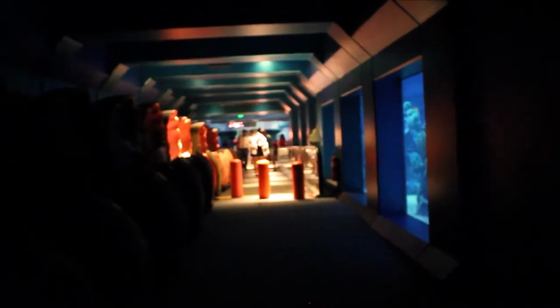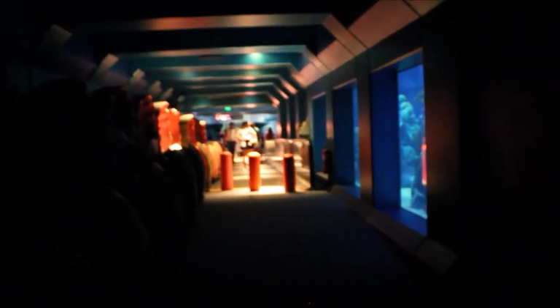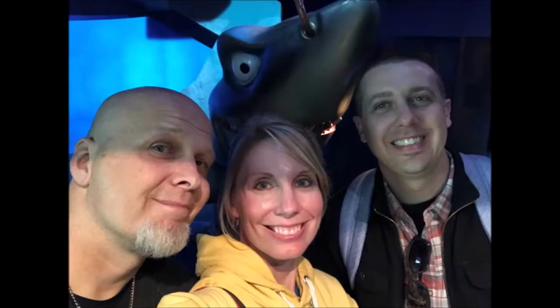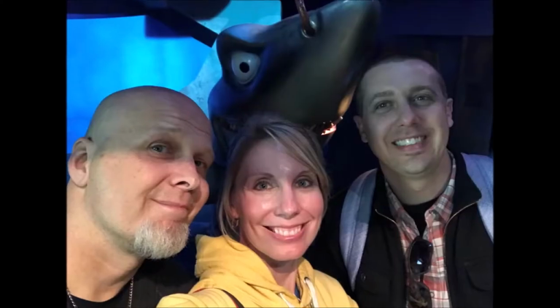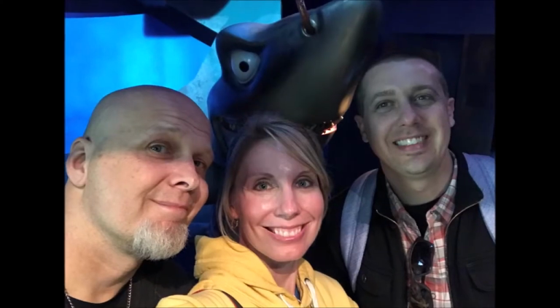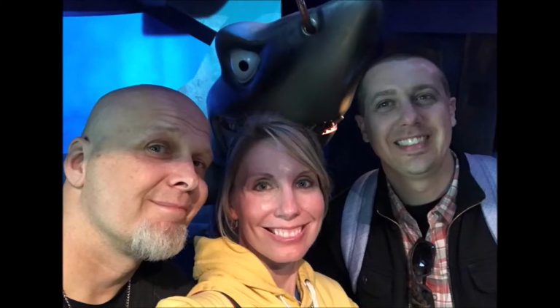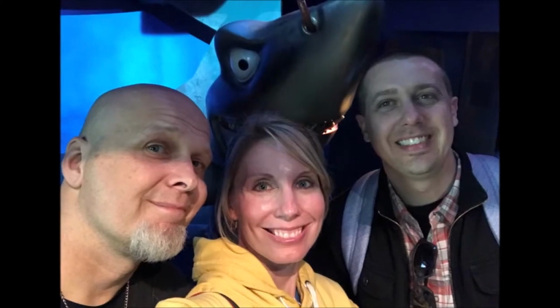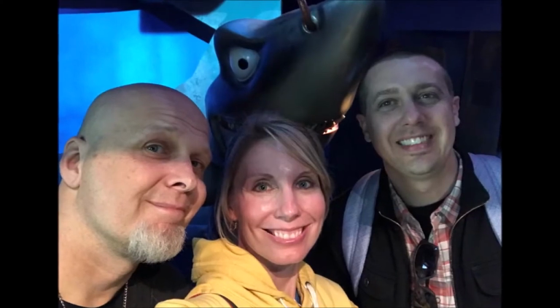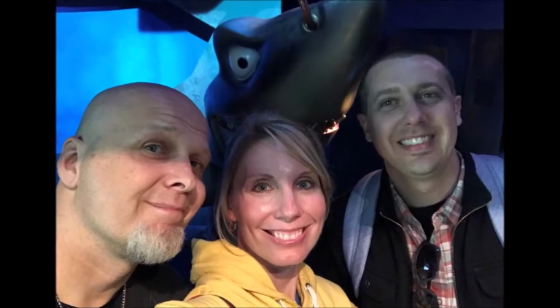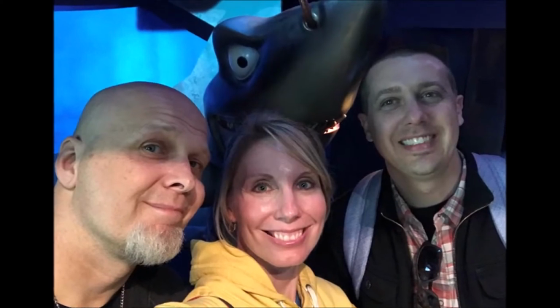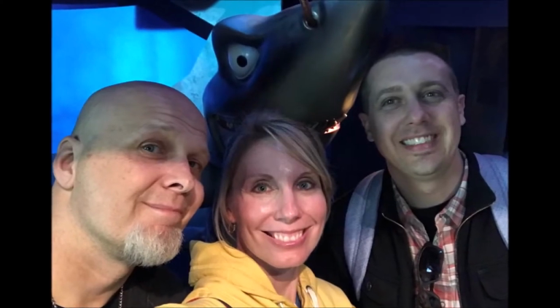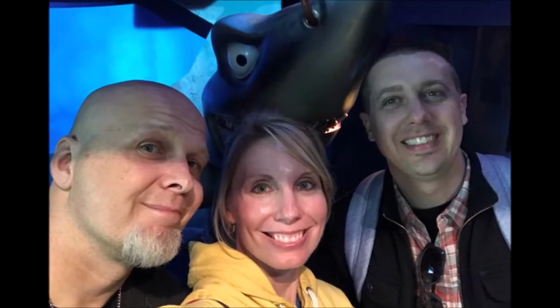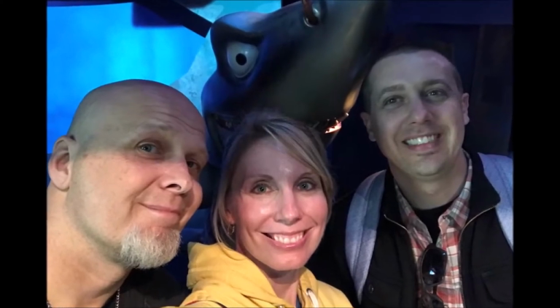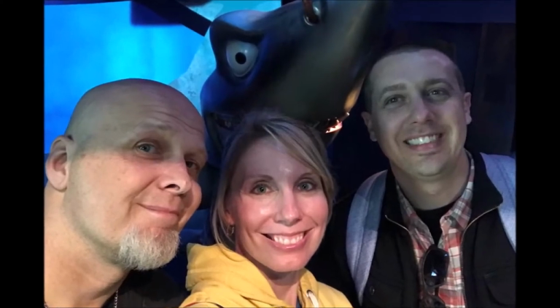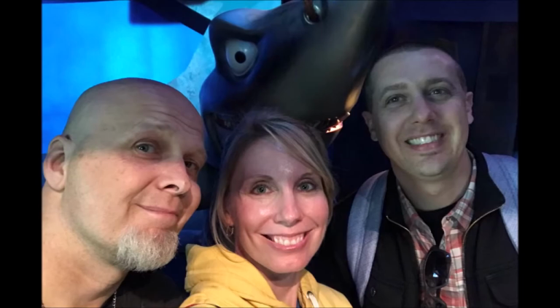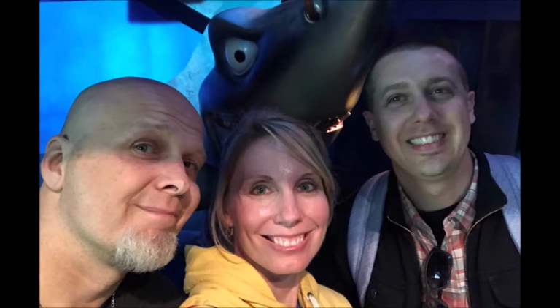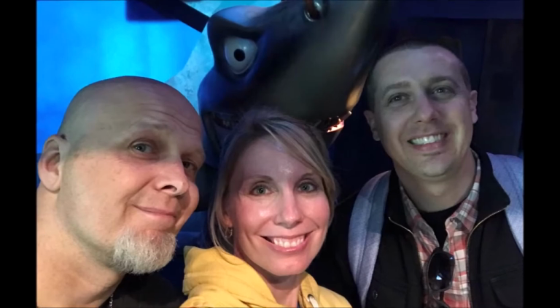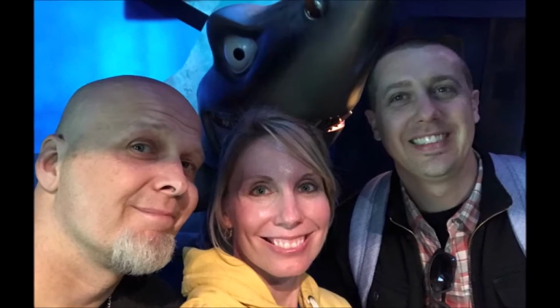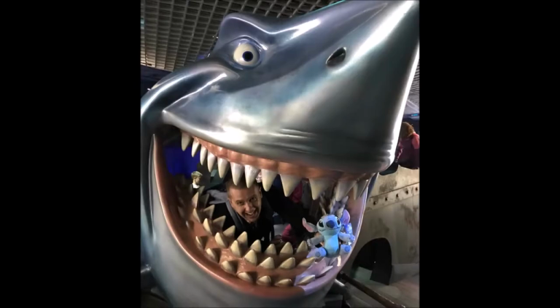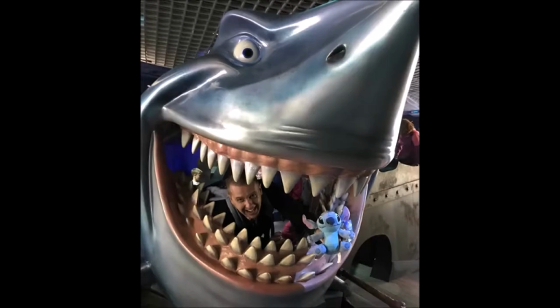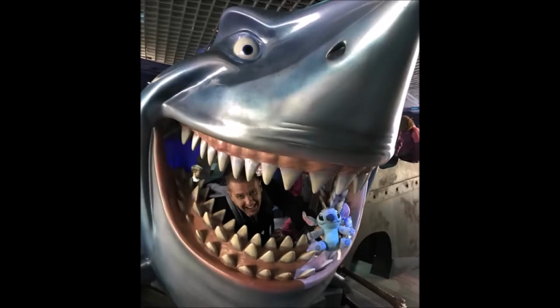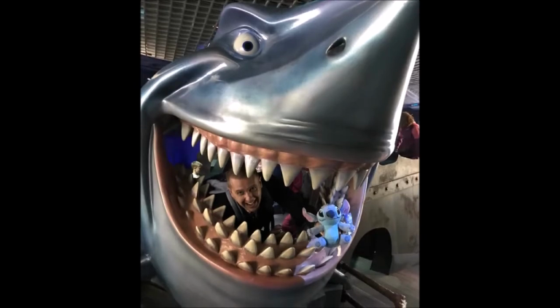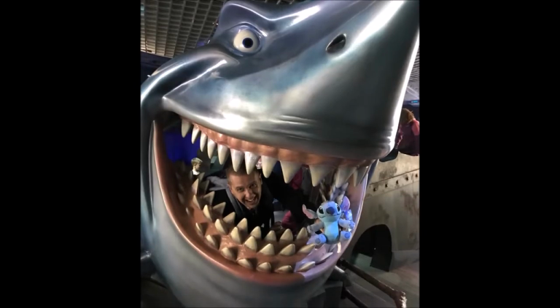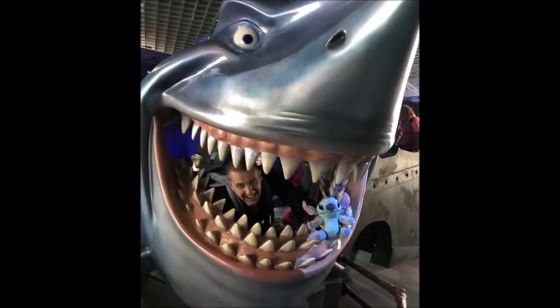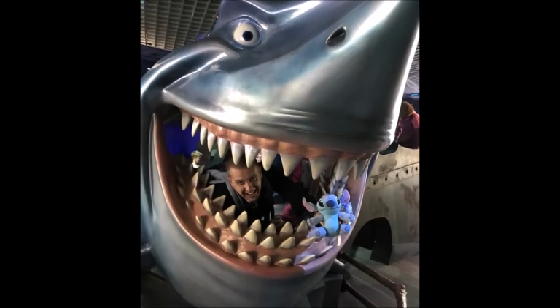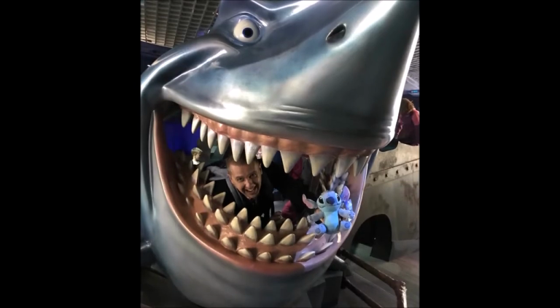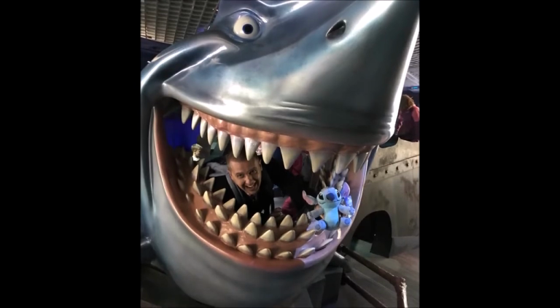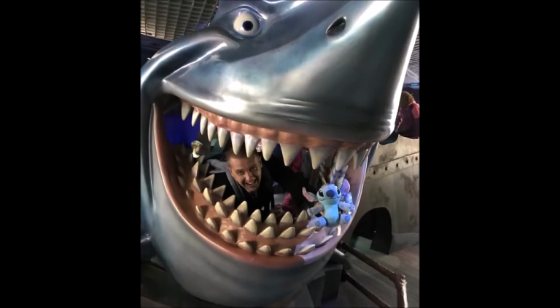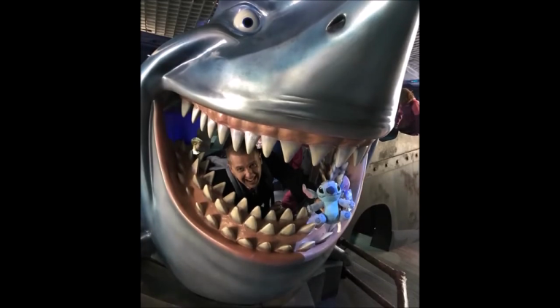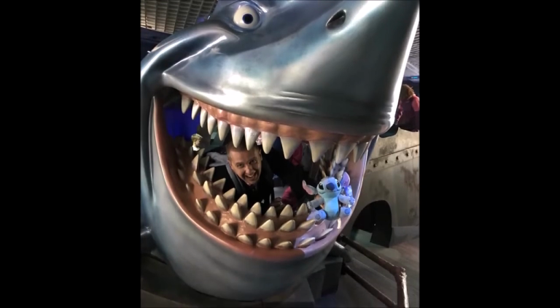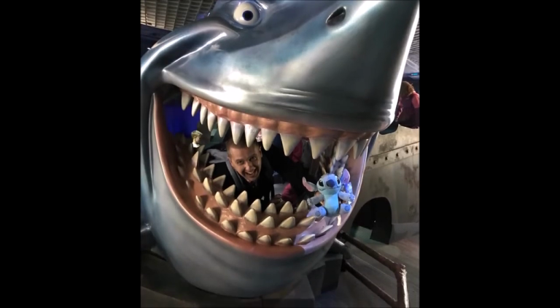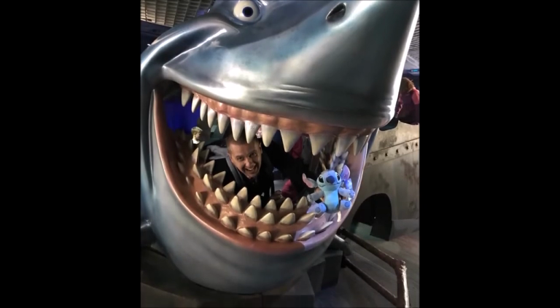The ride is over! They have a fun photo spot to take pictures with the shark from Nemo. I have to do this like every time.